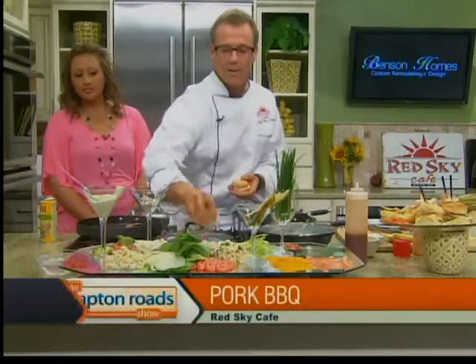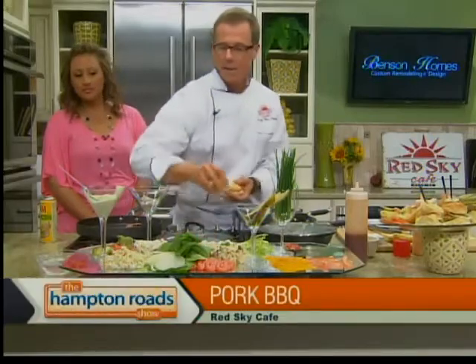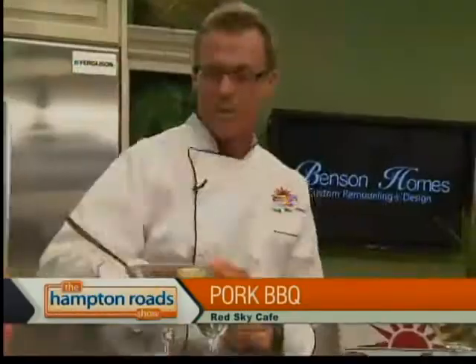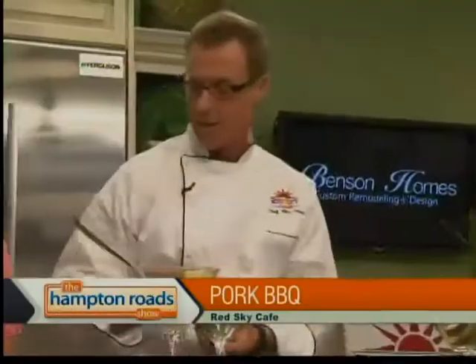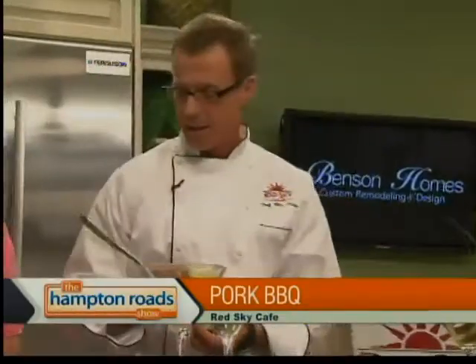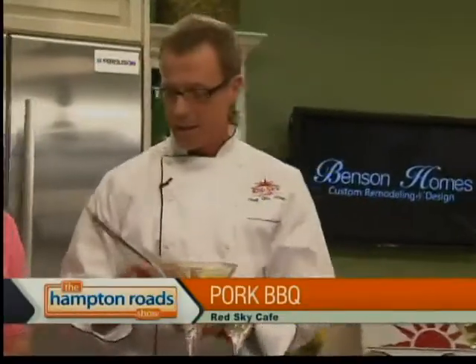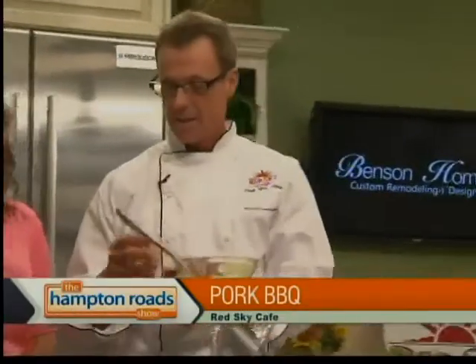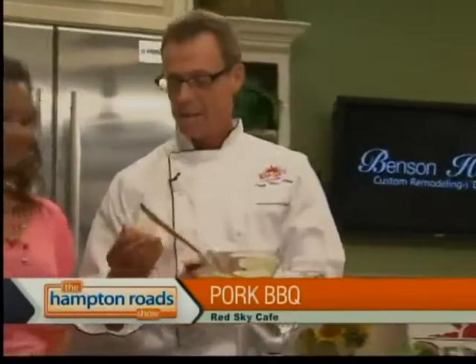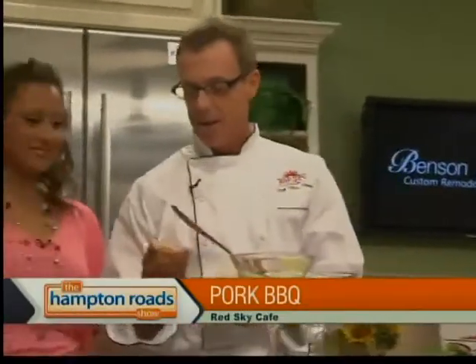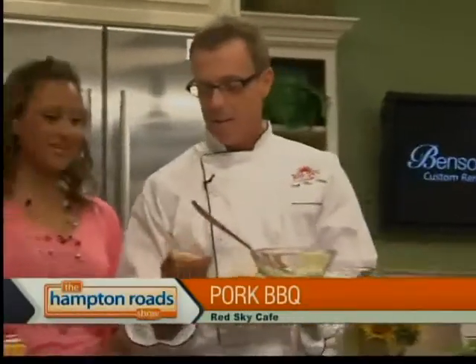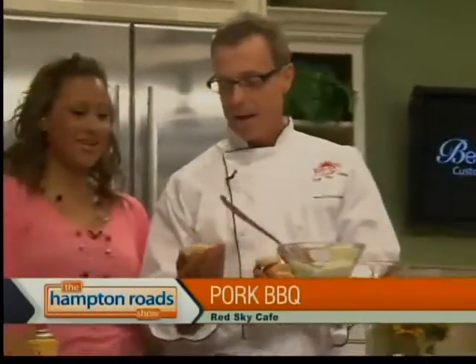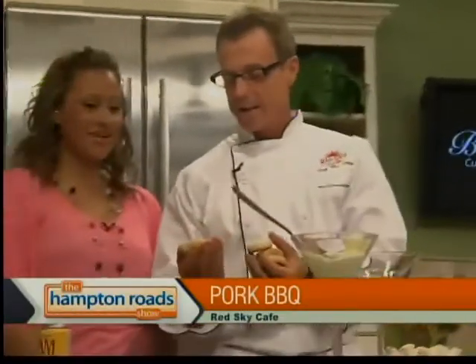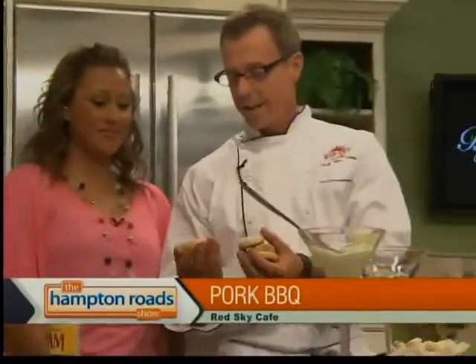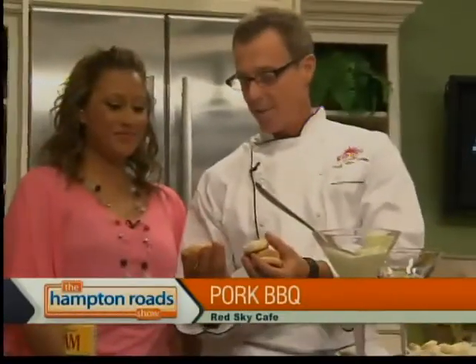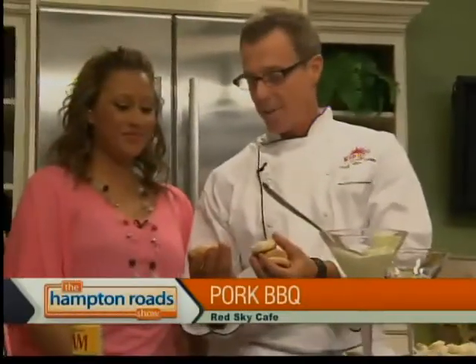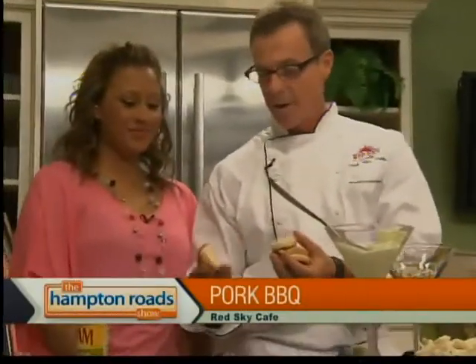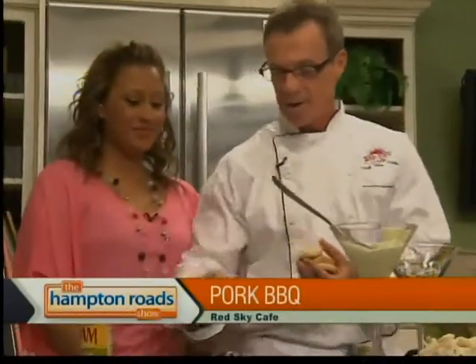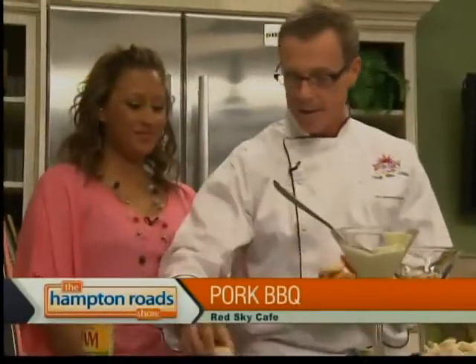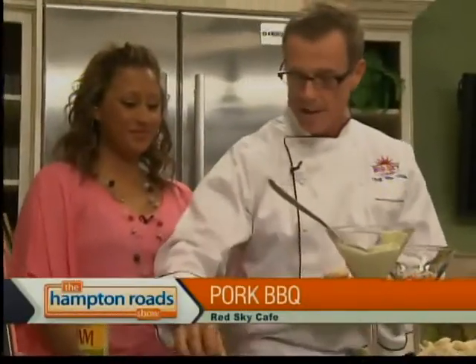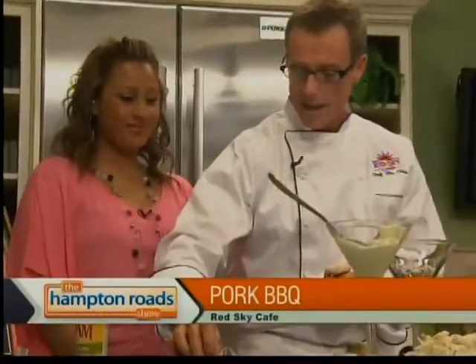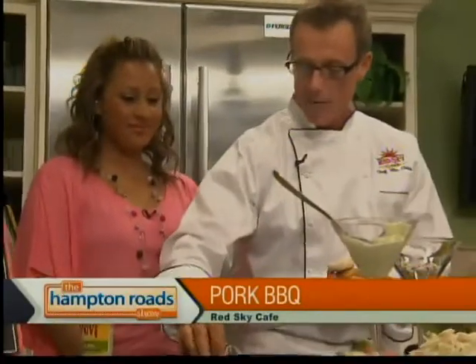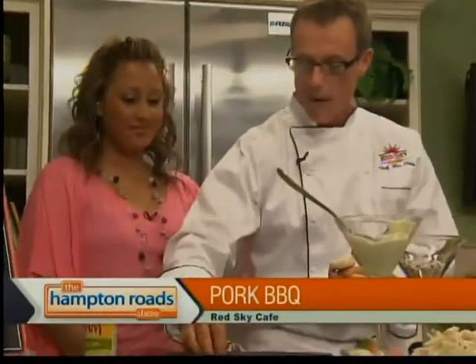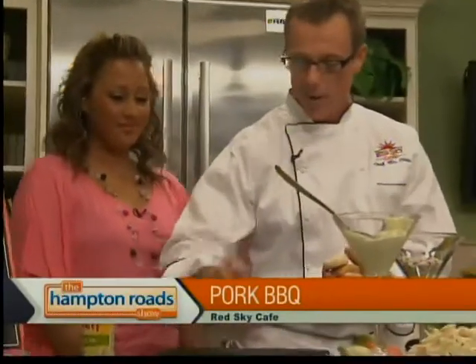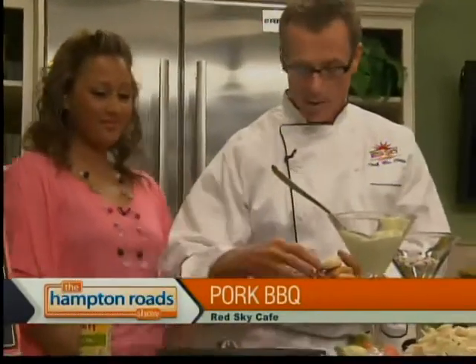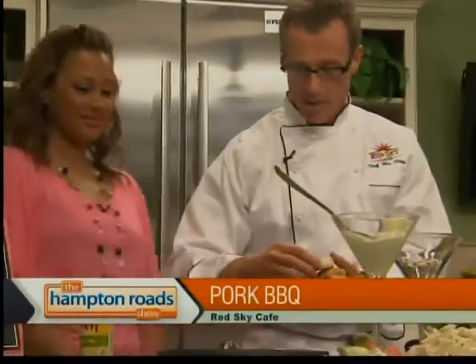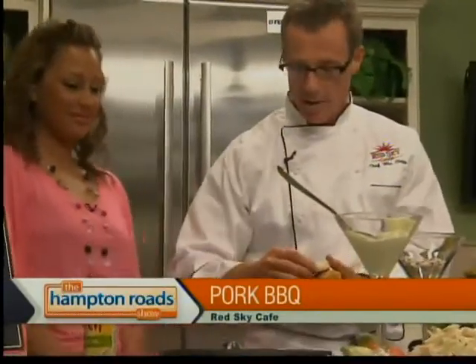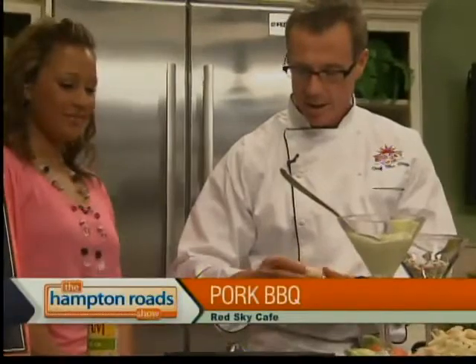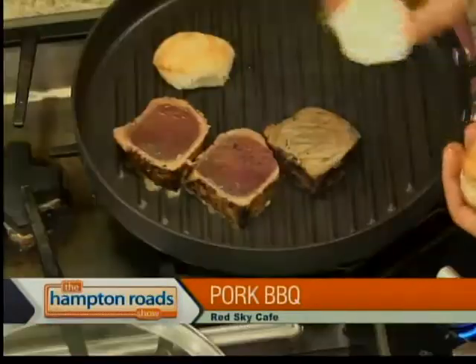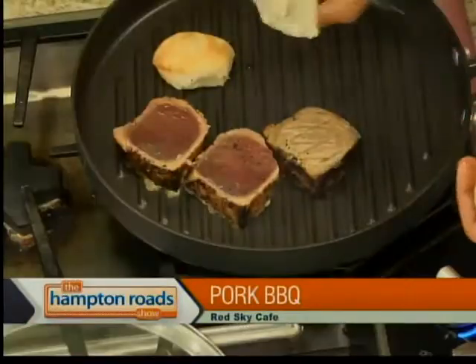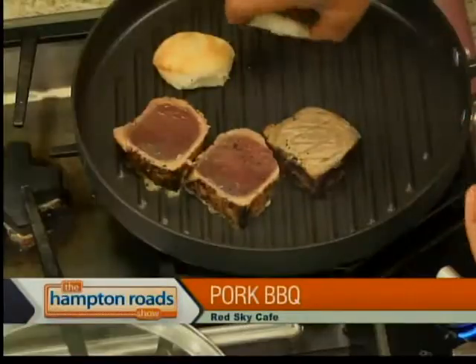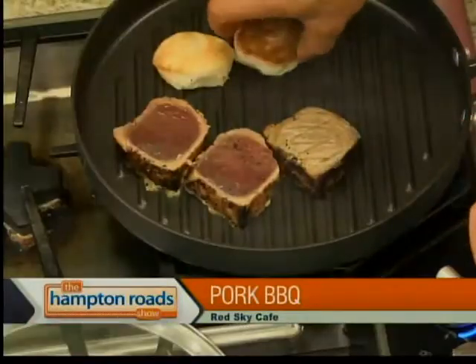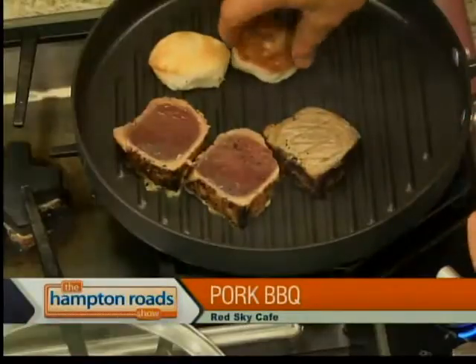Southern biscuits — what I have is a little bit of butter on the inside of them and I'm going to grill those suckers. Those are going to be awesome for you.